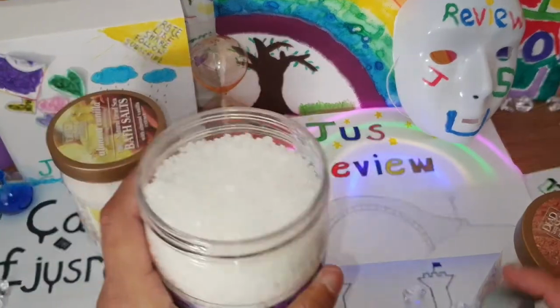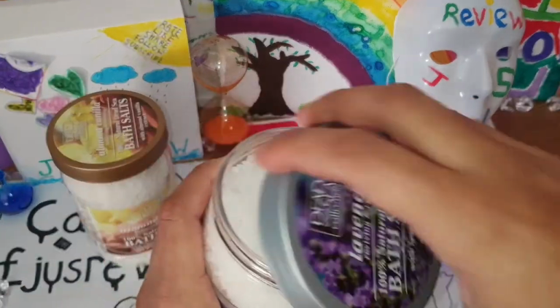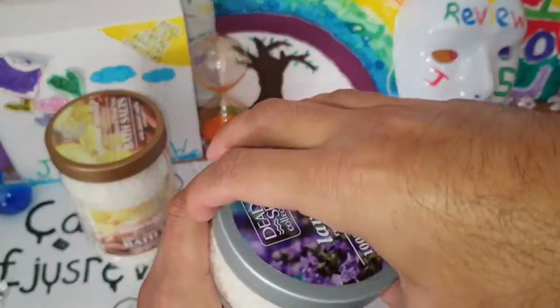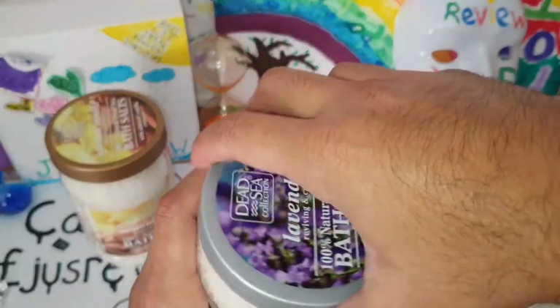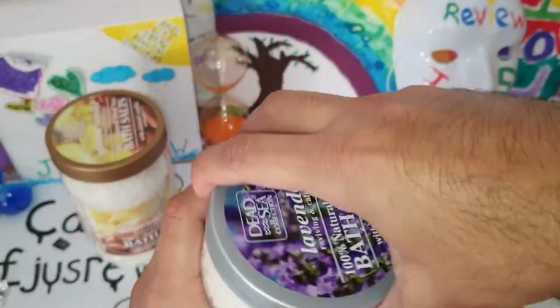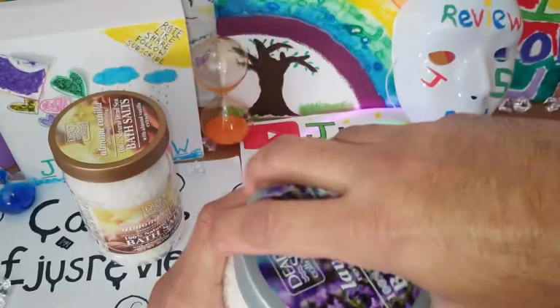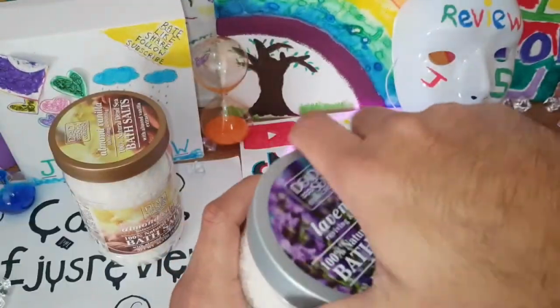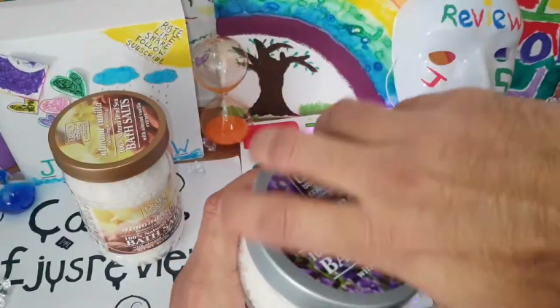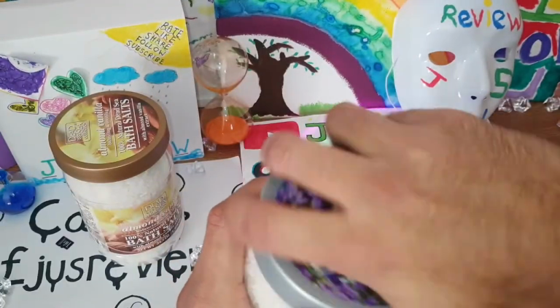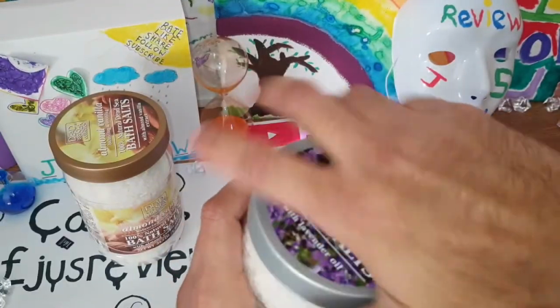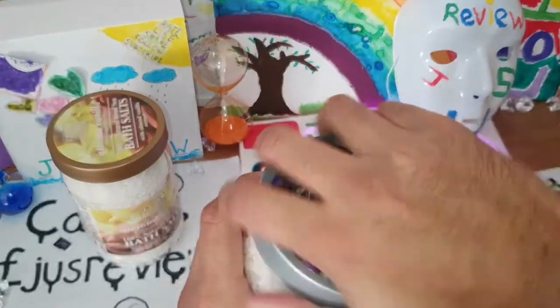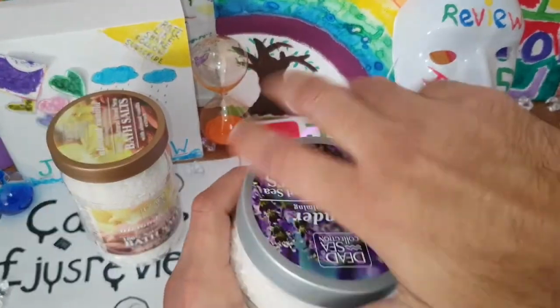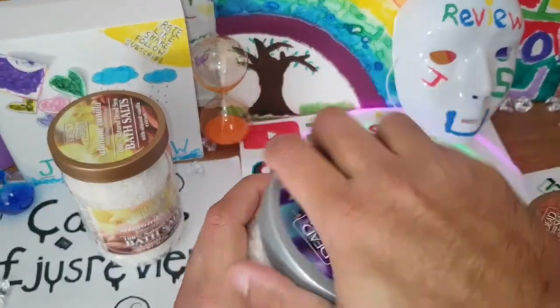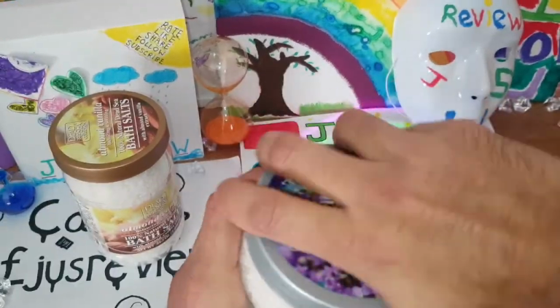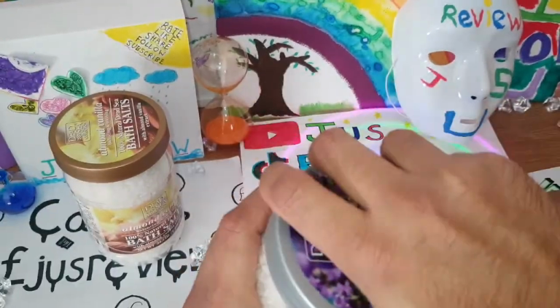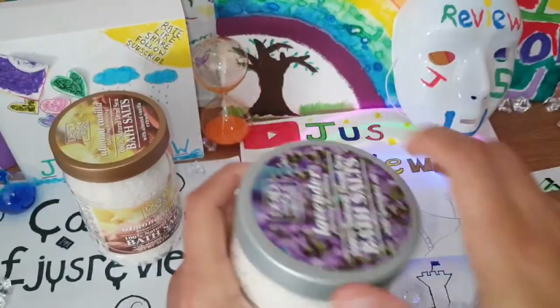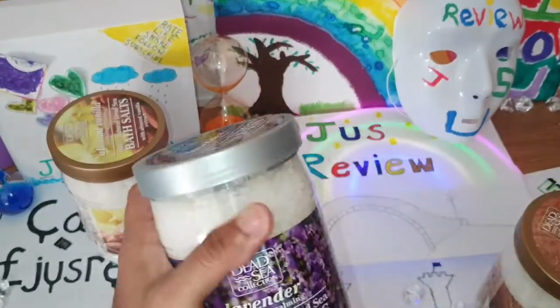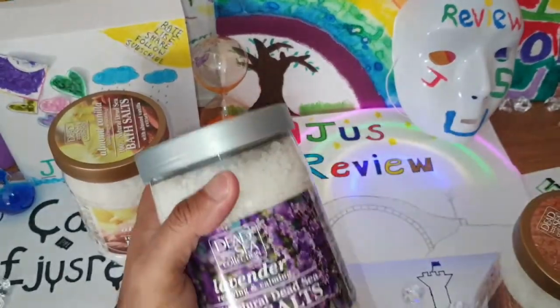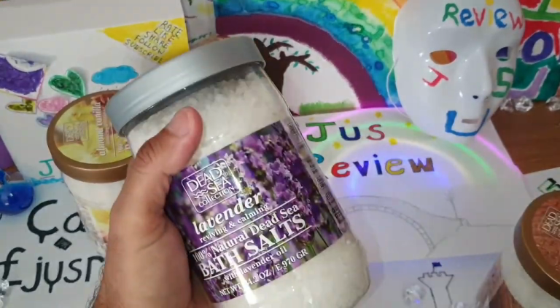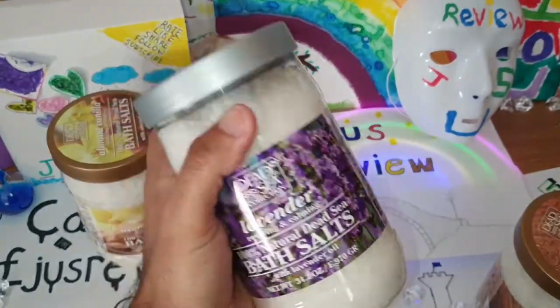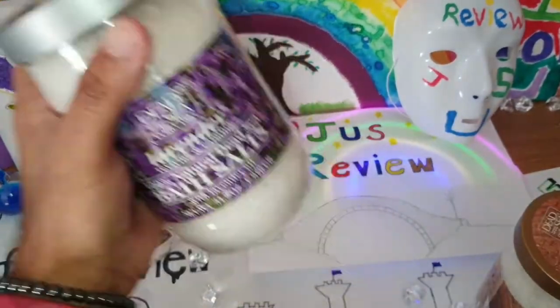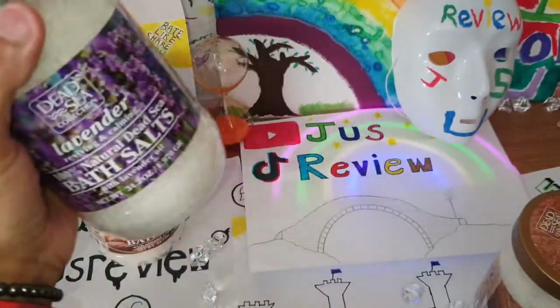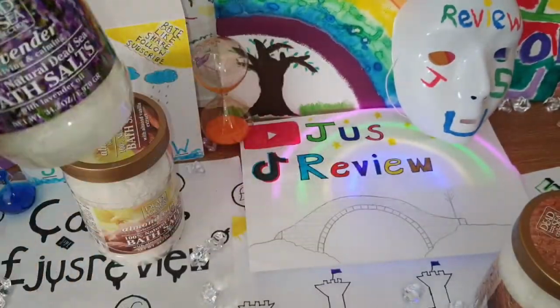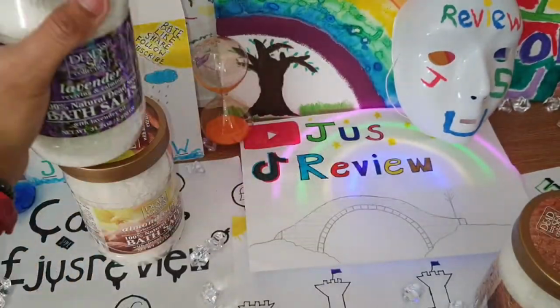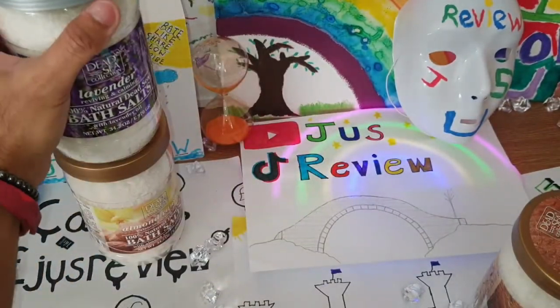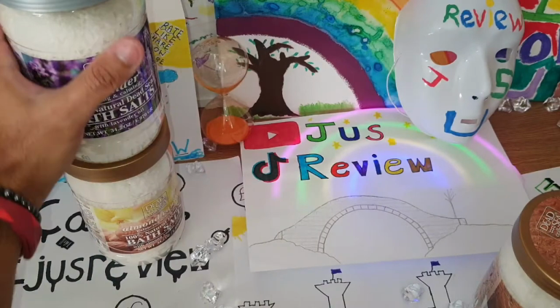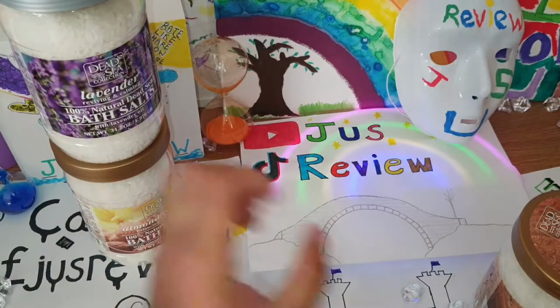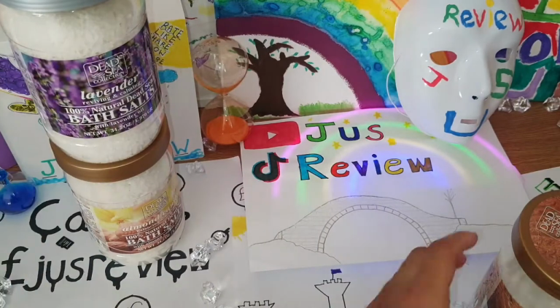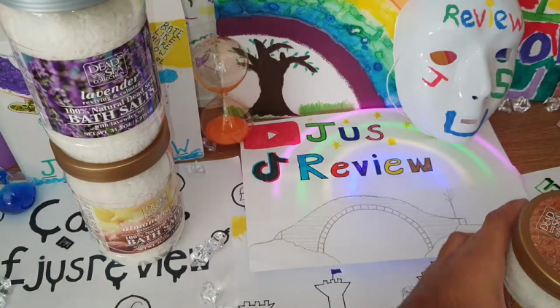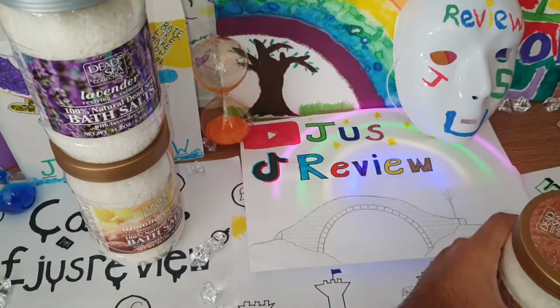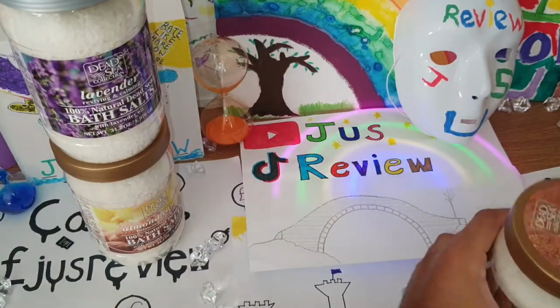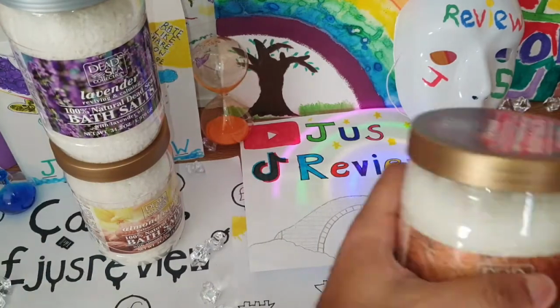That is very, very powerful lavender. So if you like lavender, this is something you can take a look at.